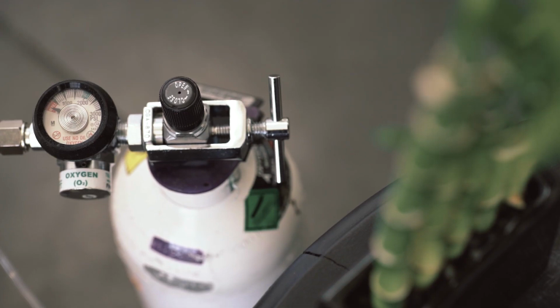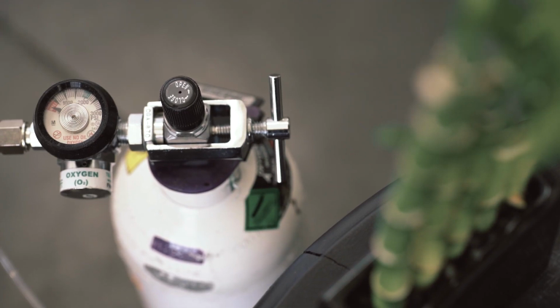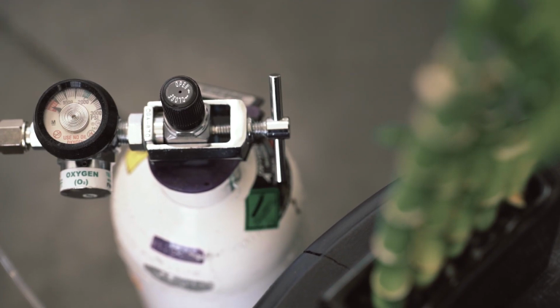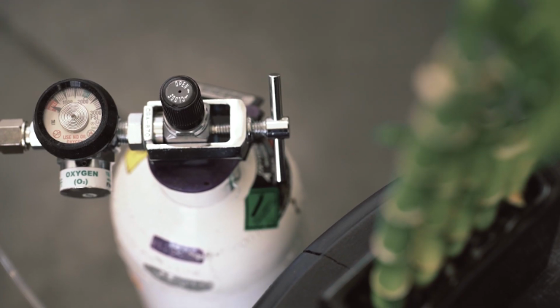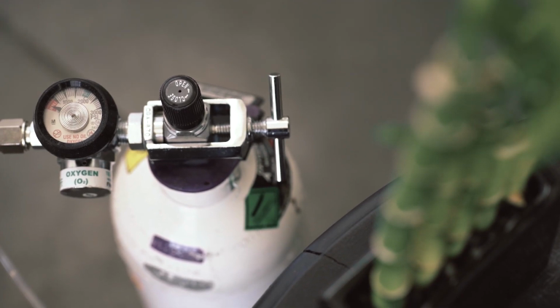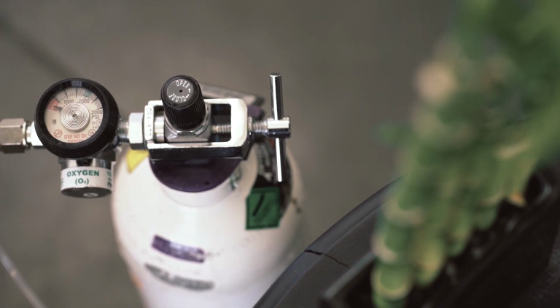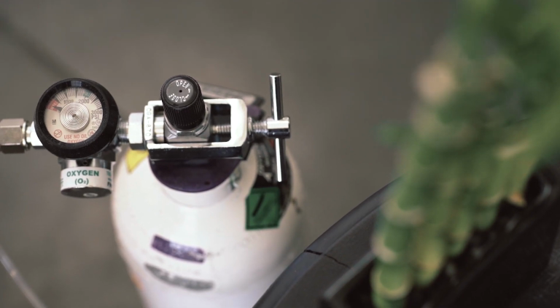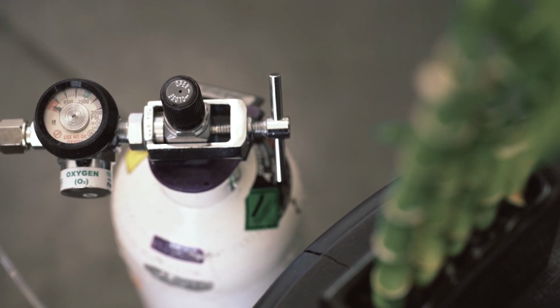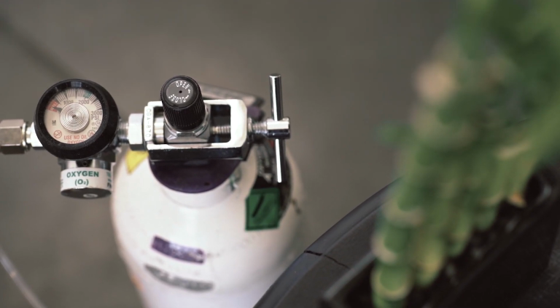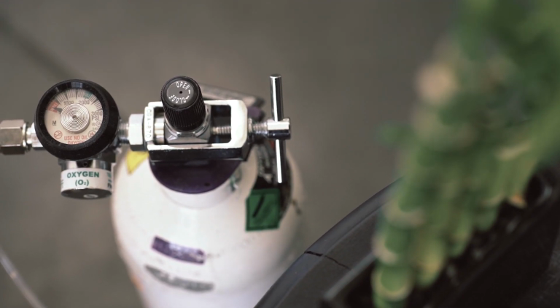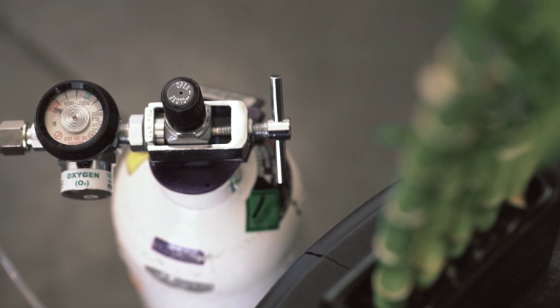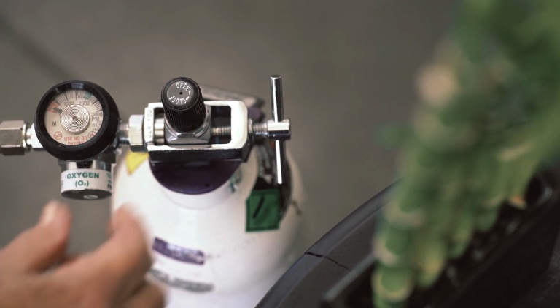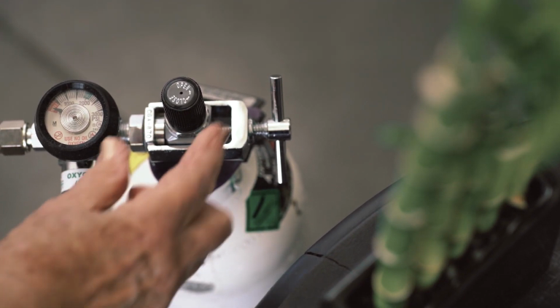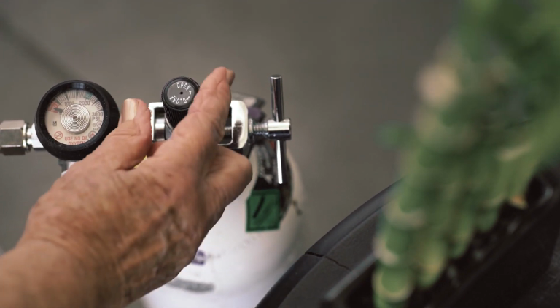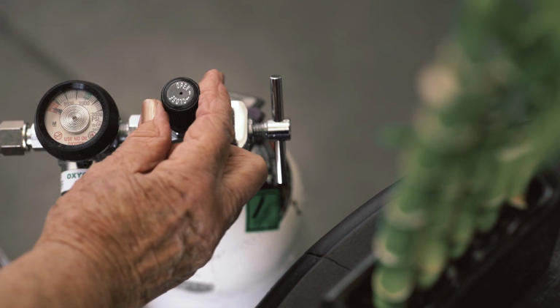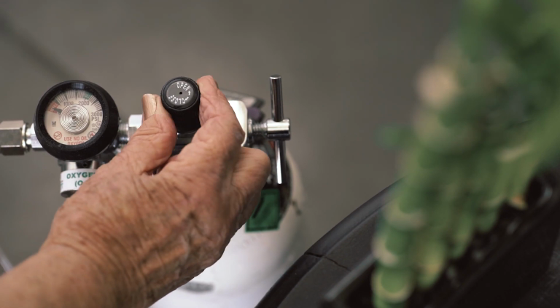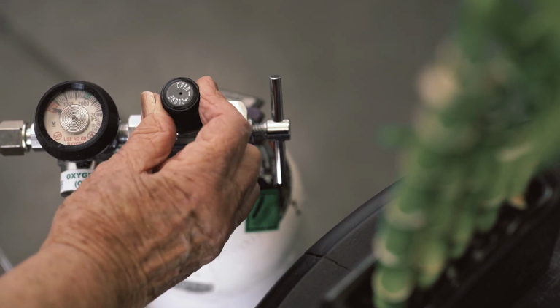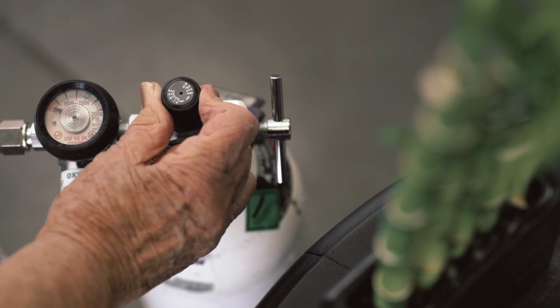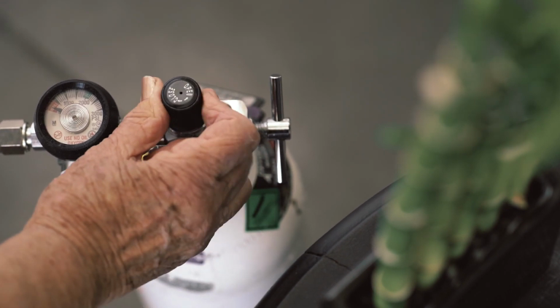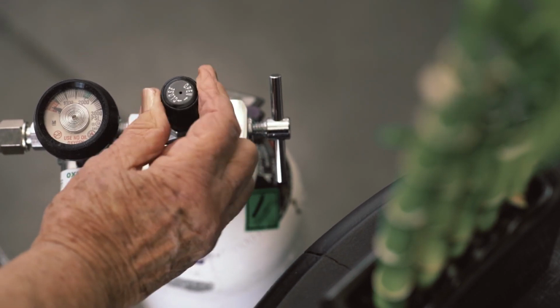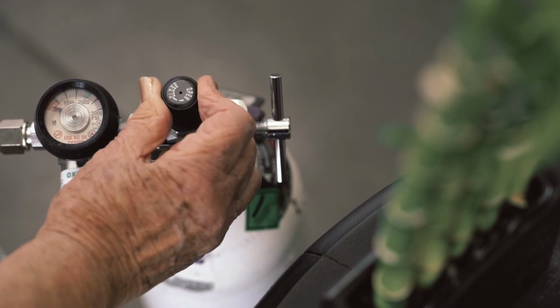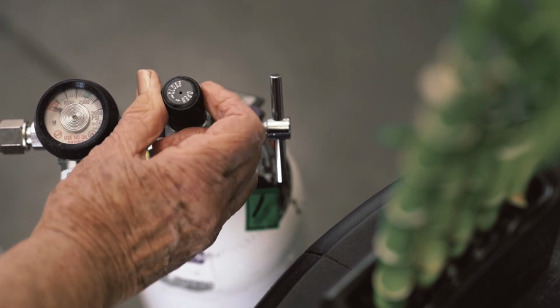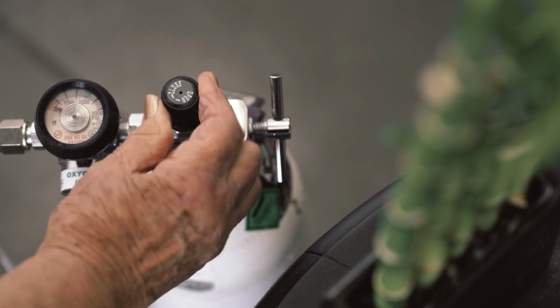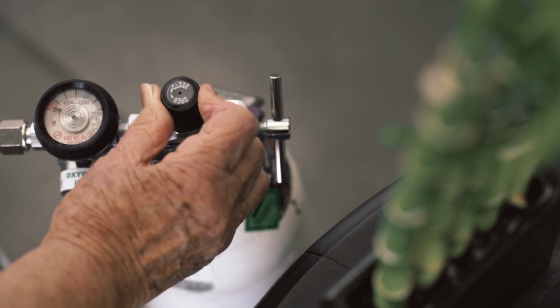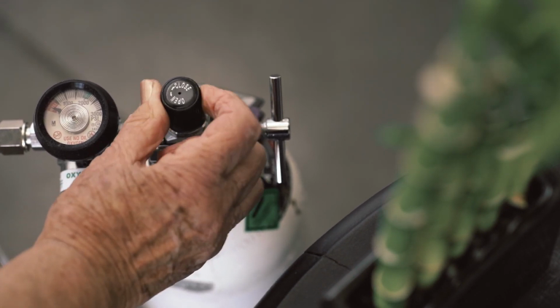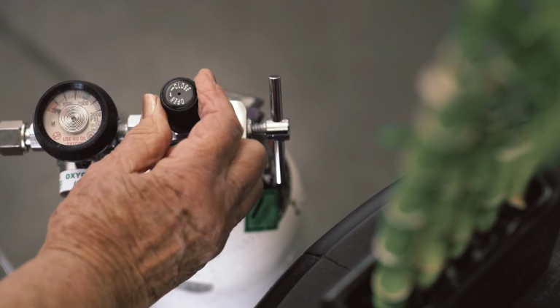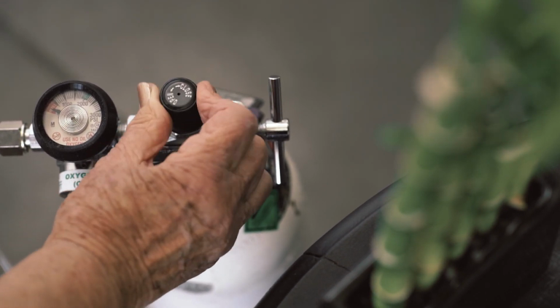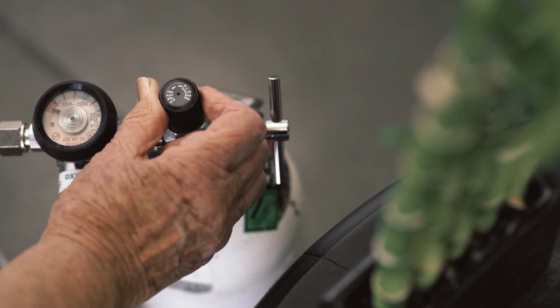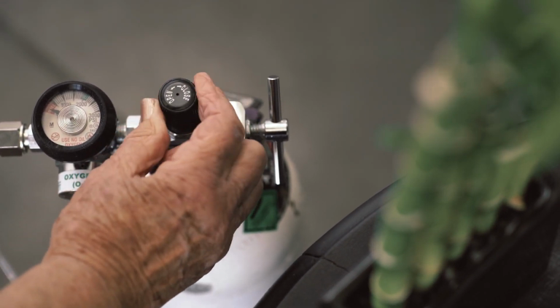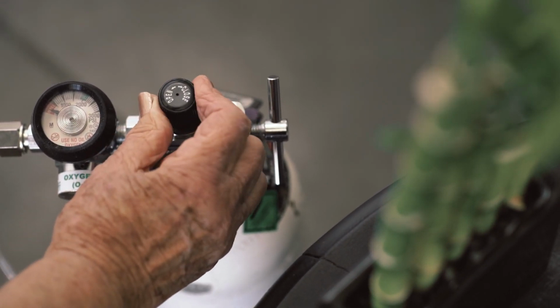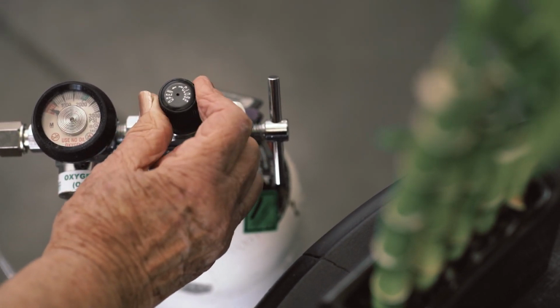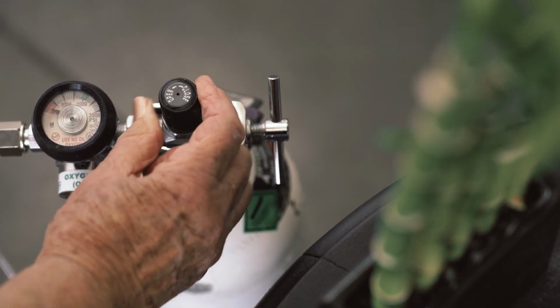If you are using supplementary oxygen, make sure the oxygen flow meter is turned off at this point.